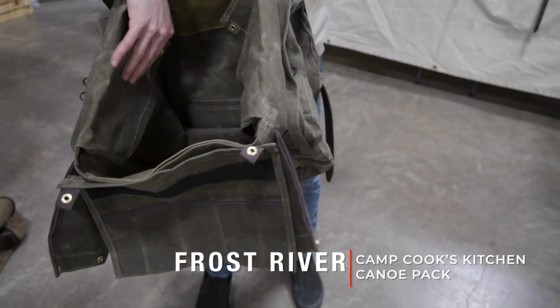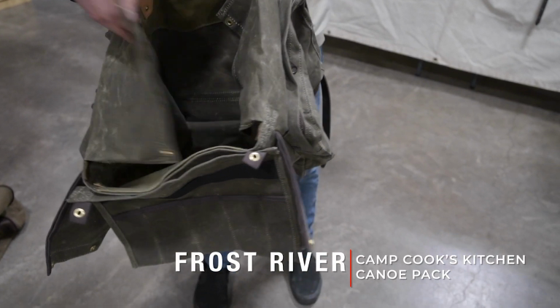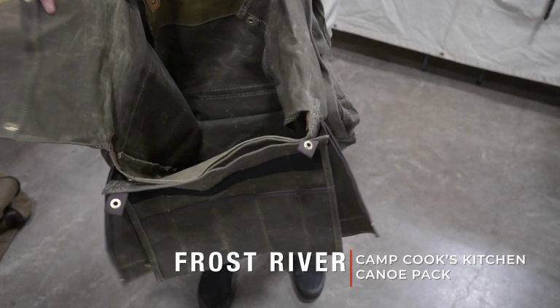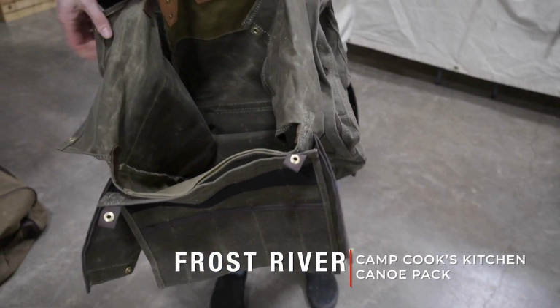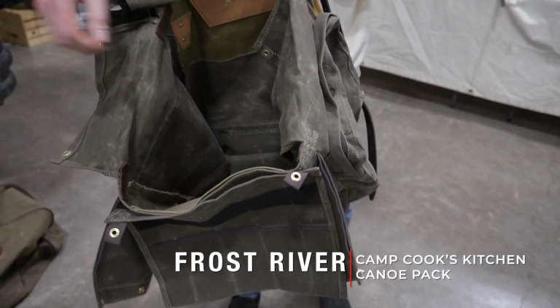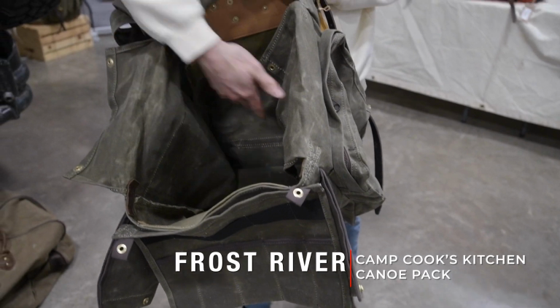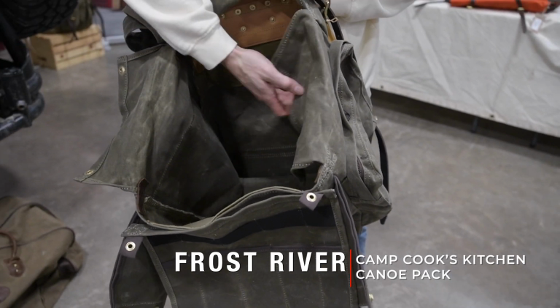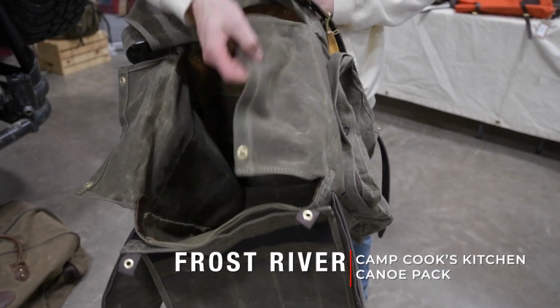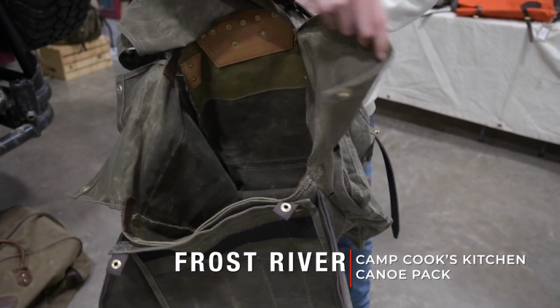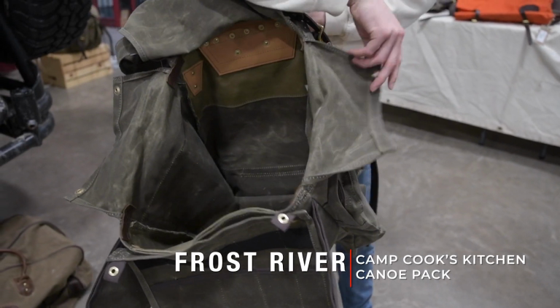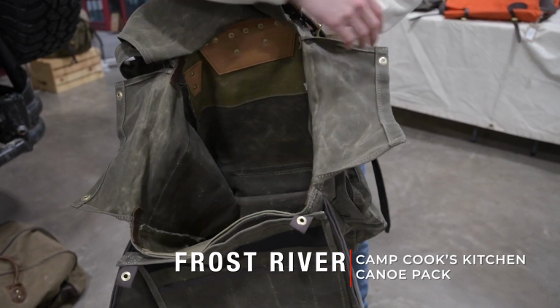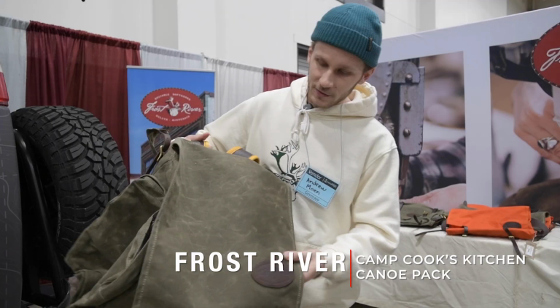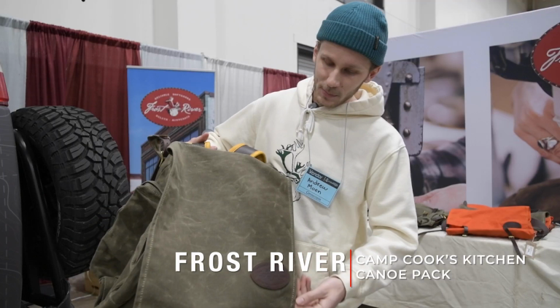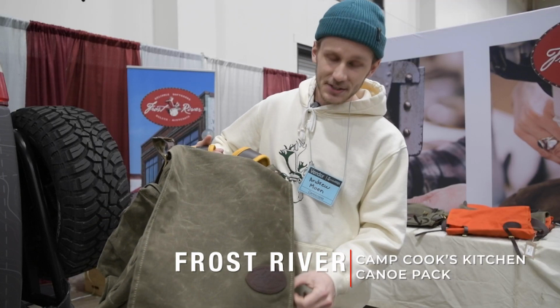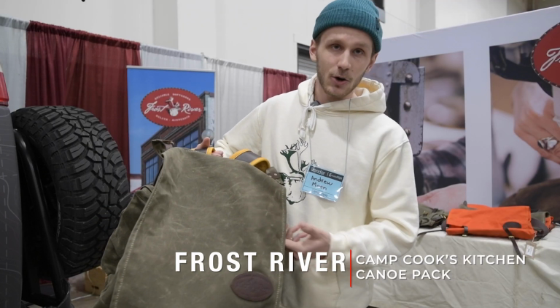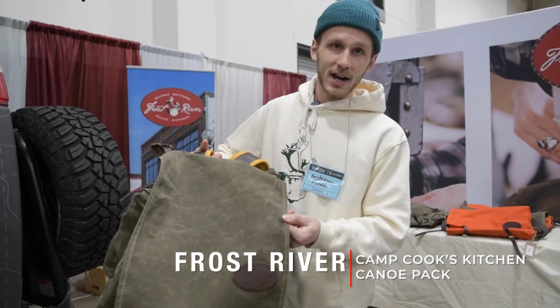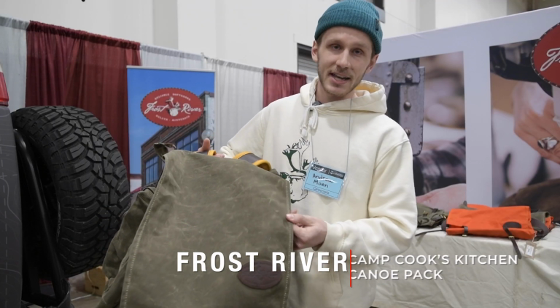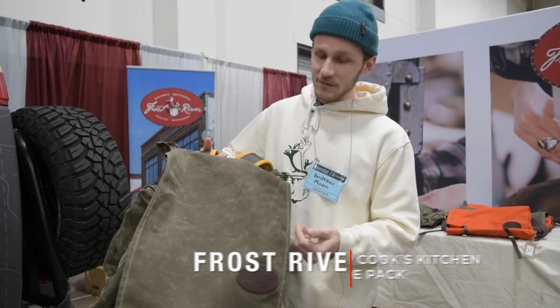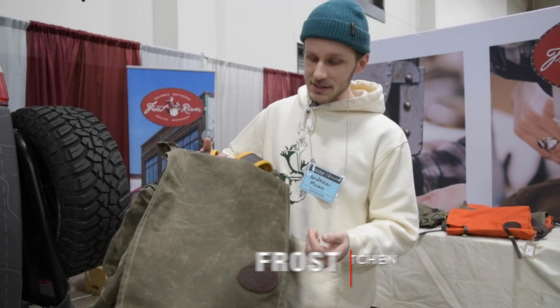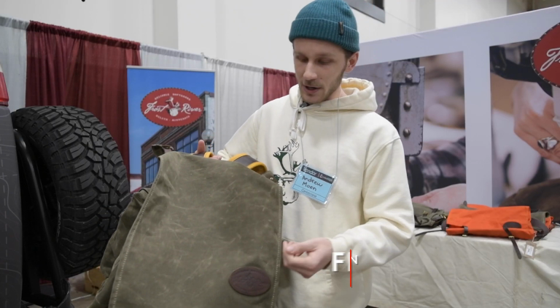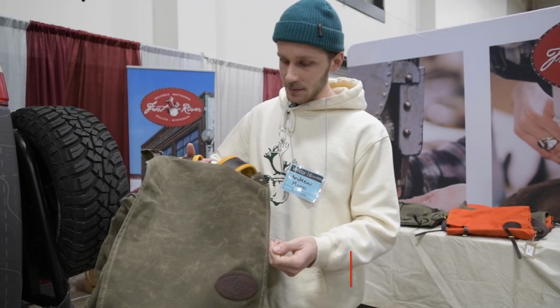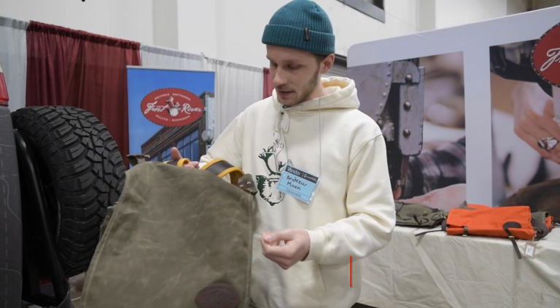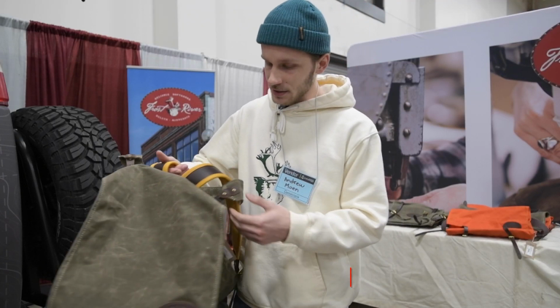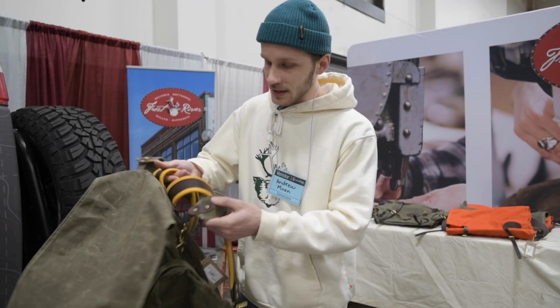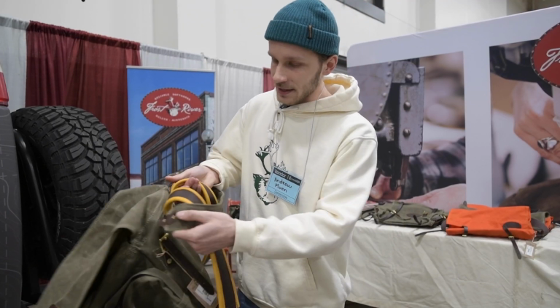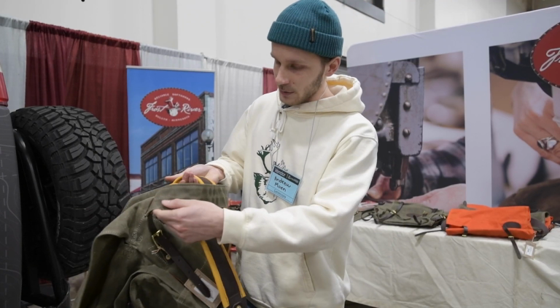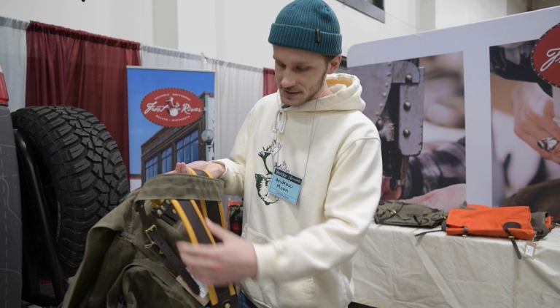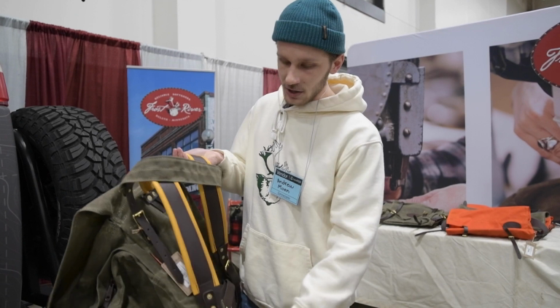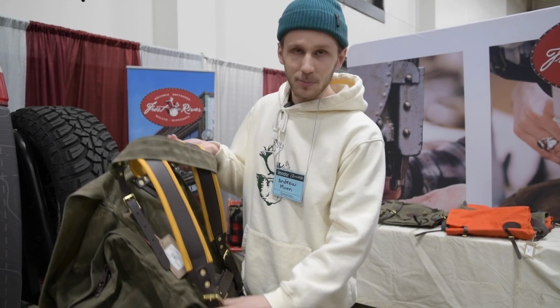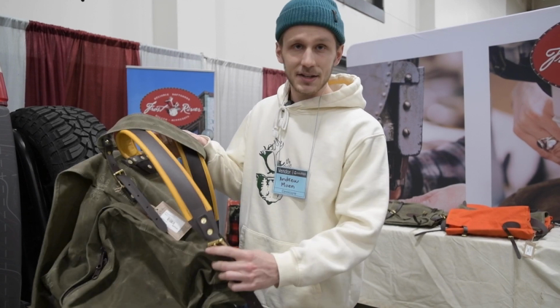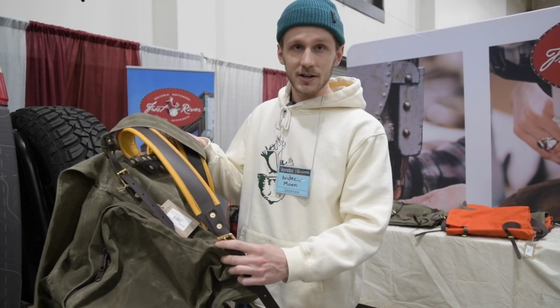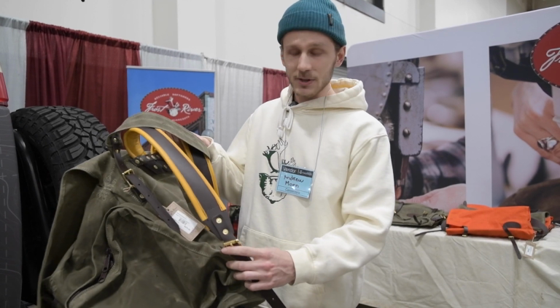So if you've never heard of Frost River before, all of our packs are wax canvas, premium leather, and we've got solid brass hardware.